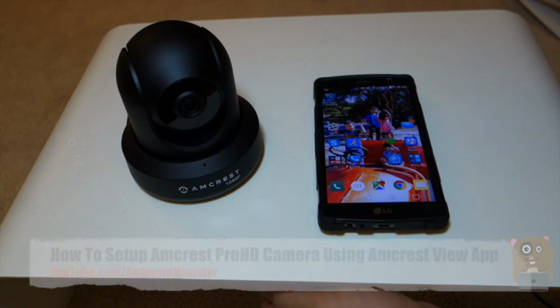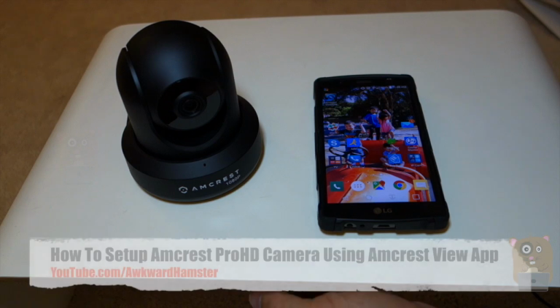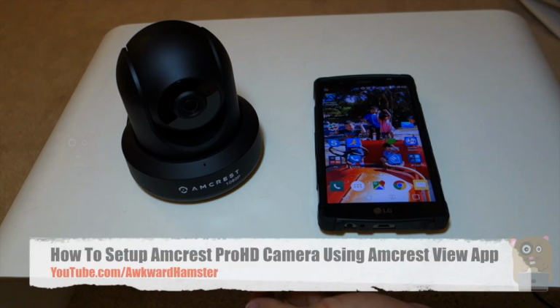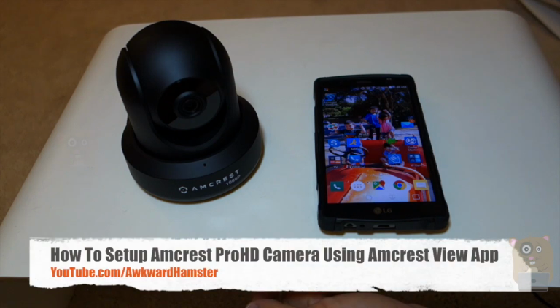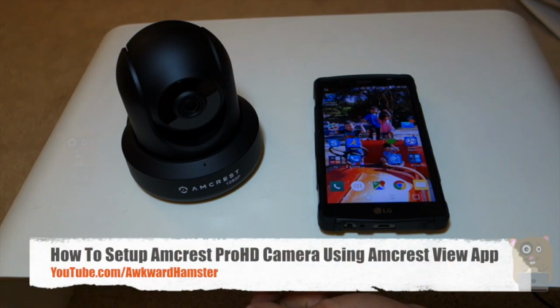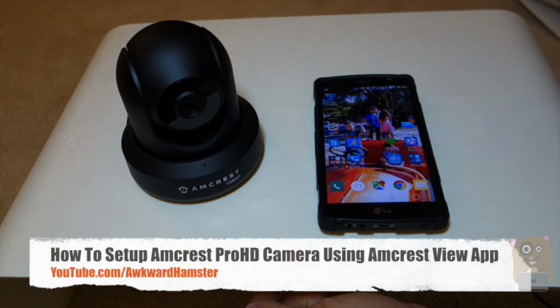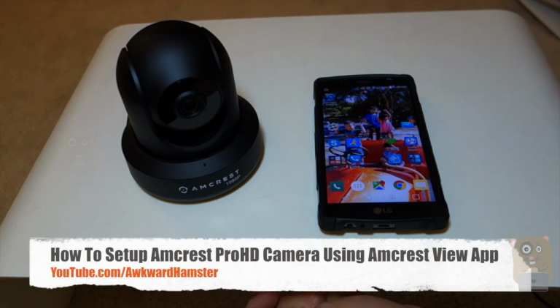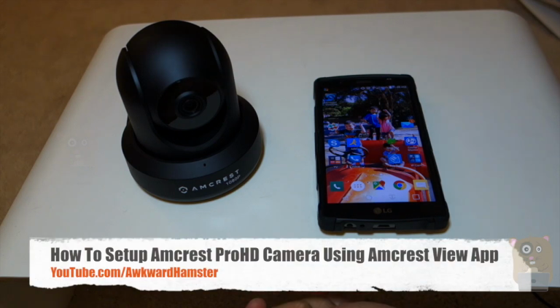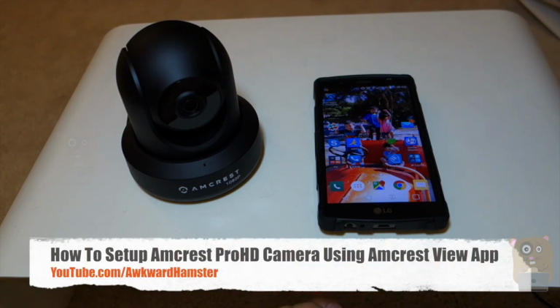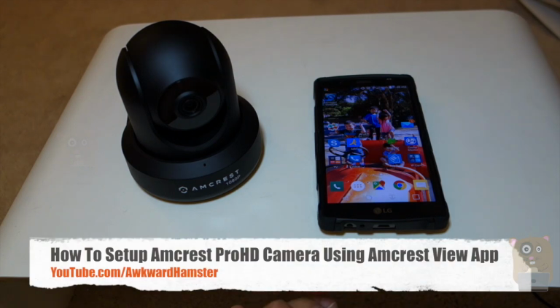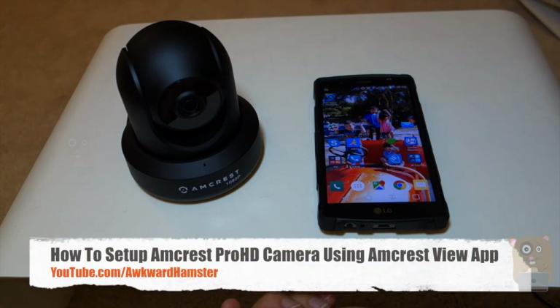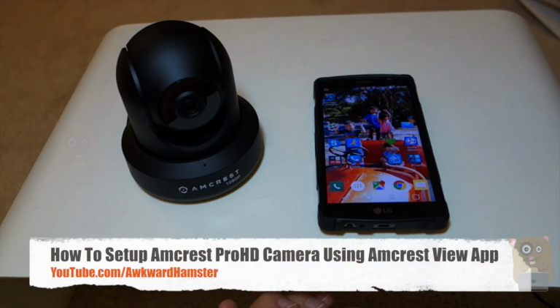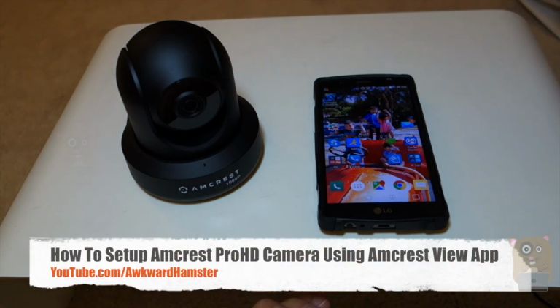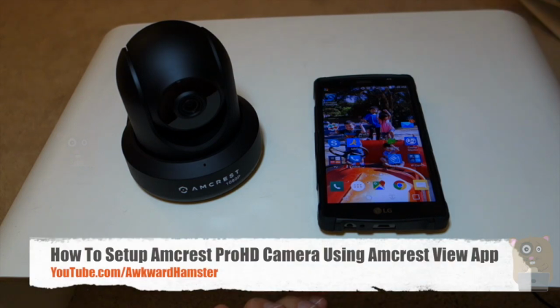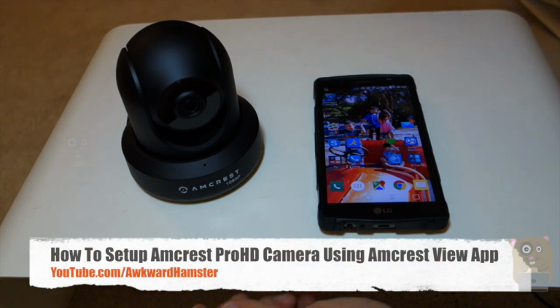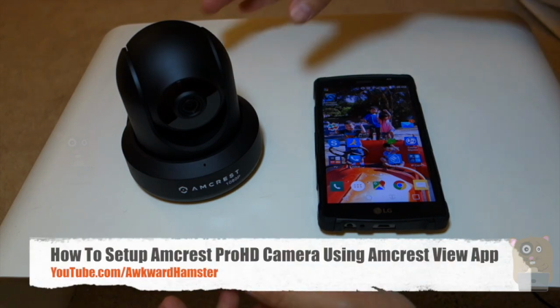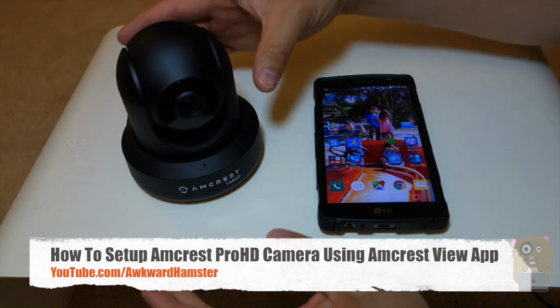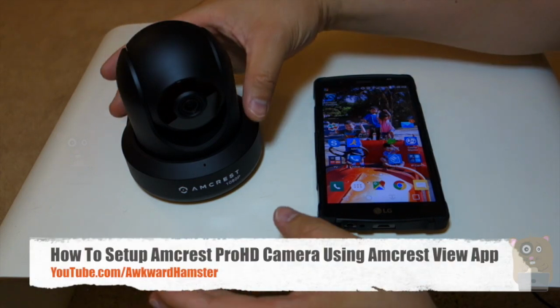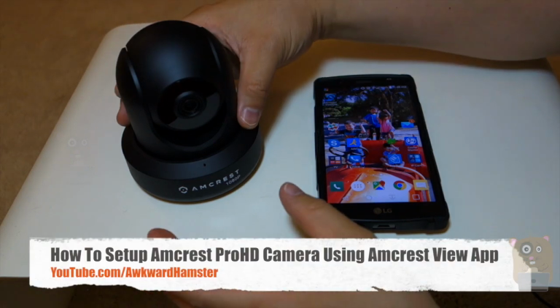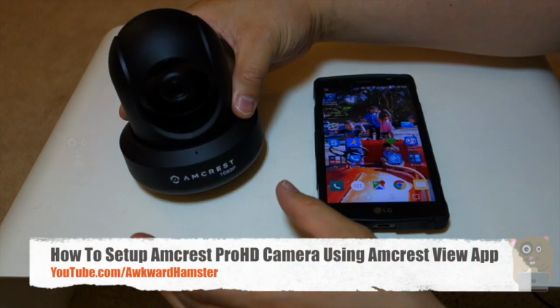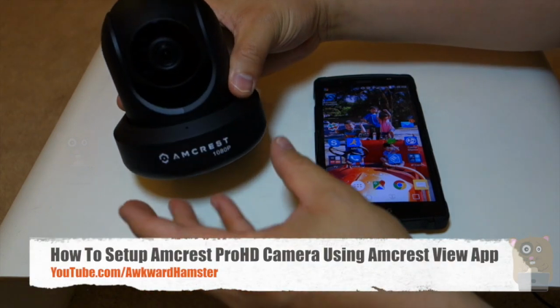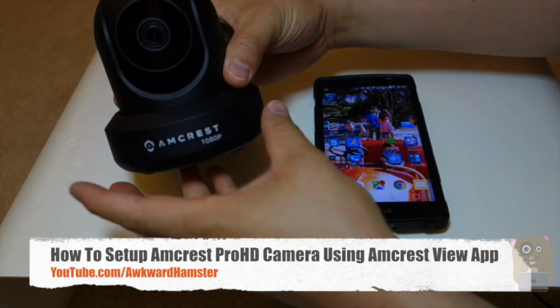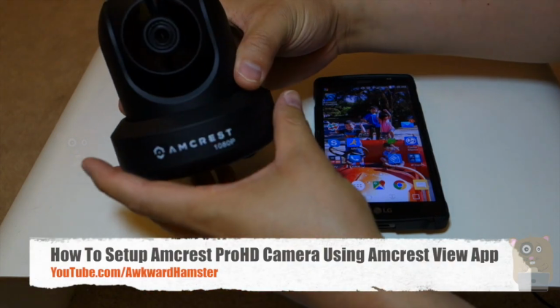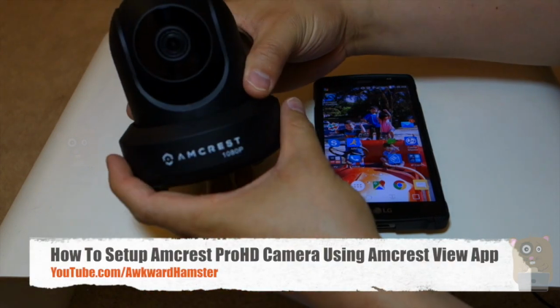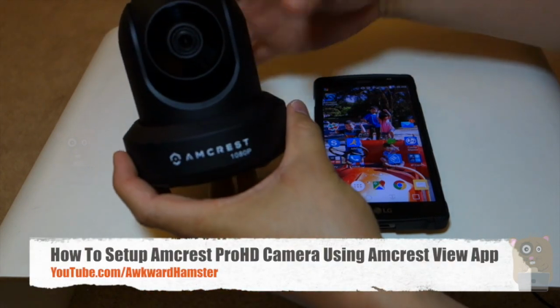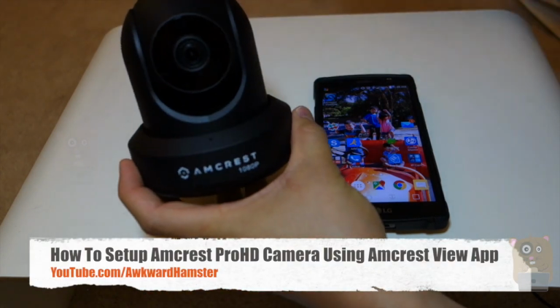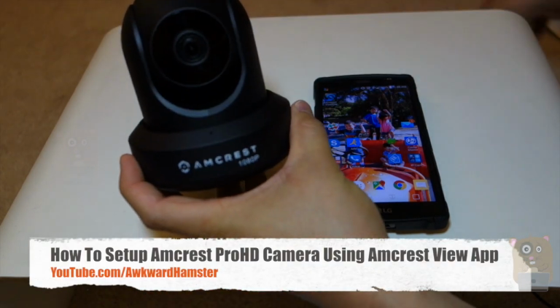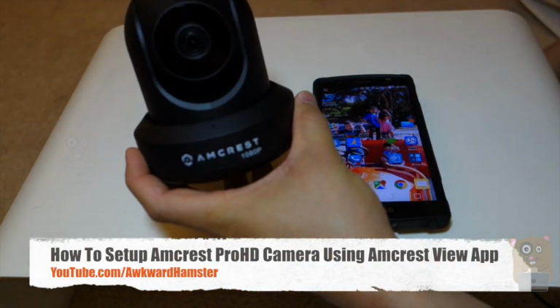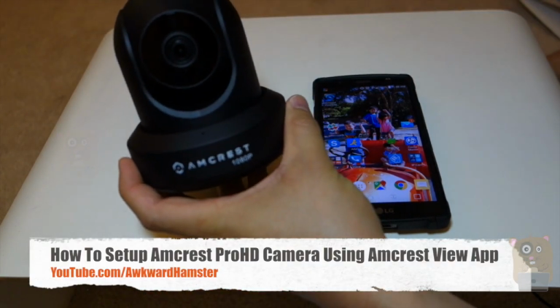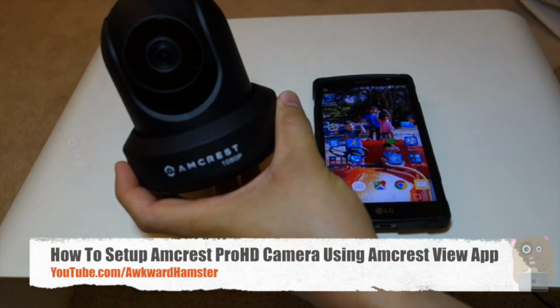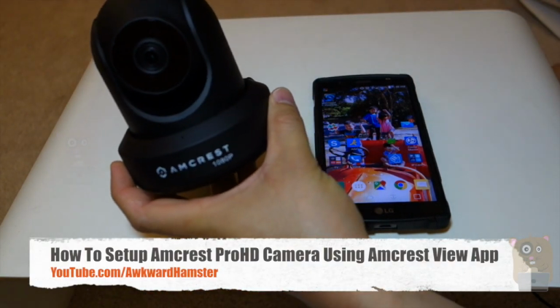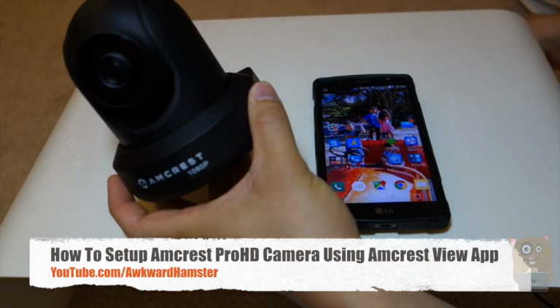Hi, welcome to Oracle Hamster. Today I'll be demonstrating how I set up this Amcrest Pro HD 1080p Wi-Fi camera.